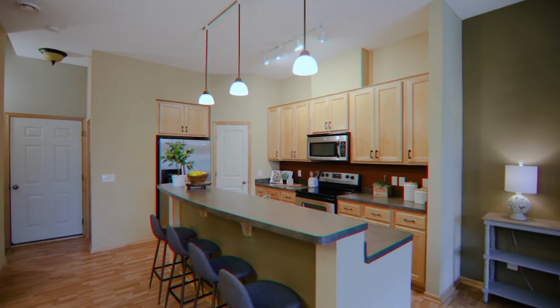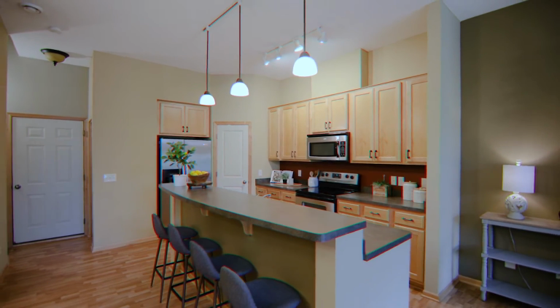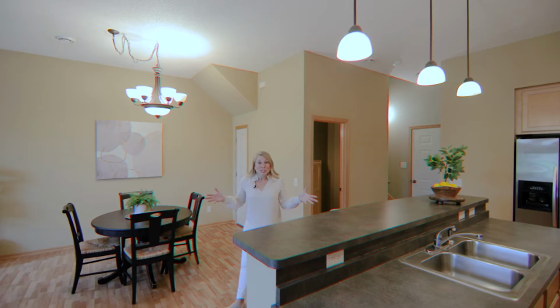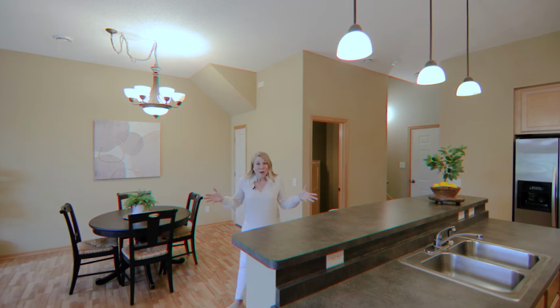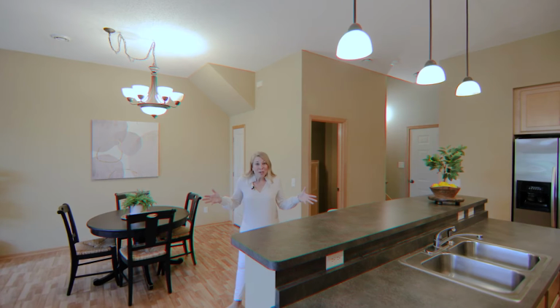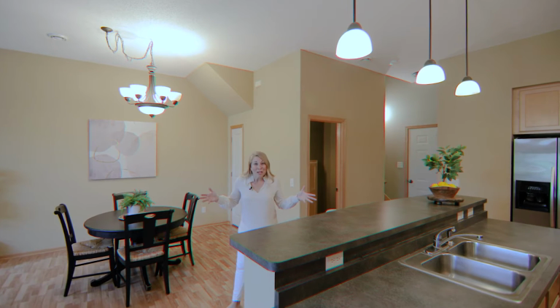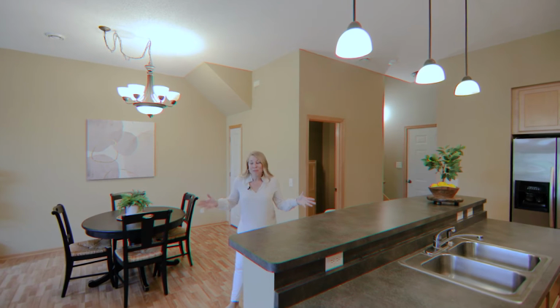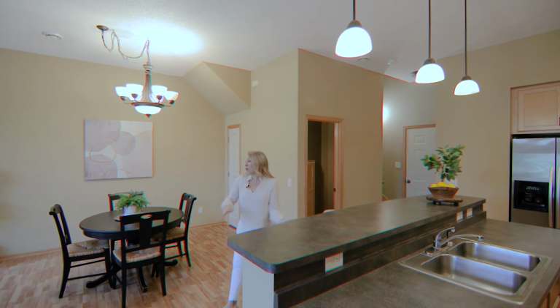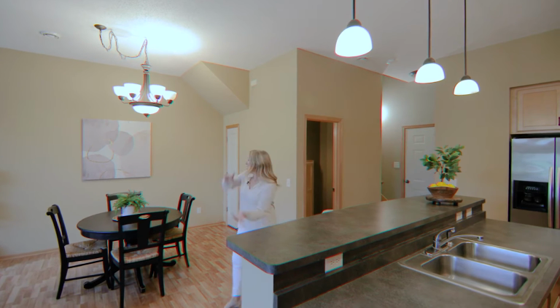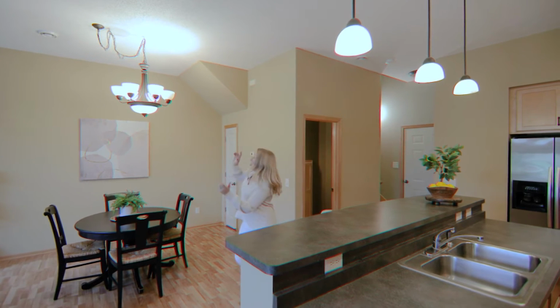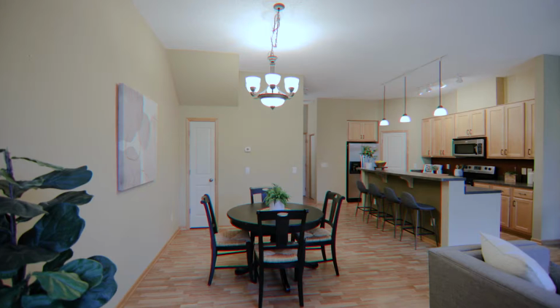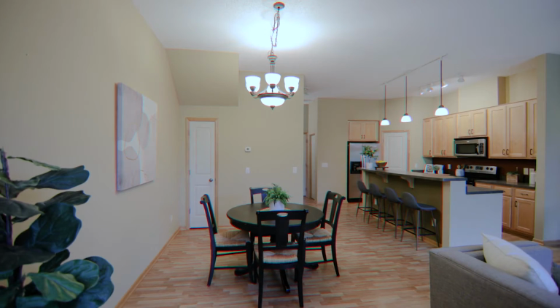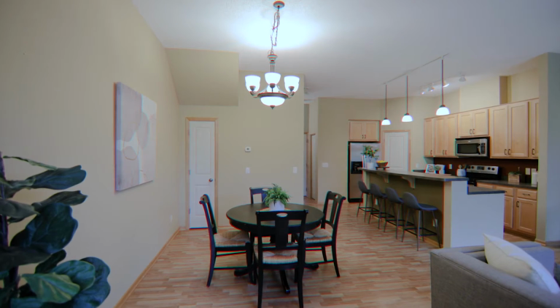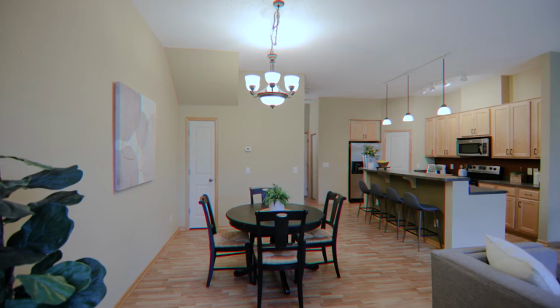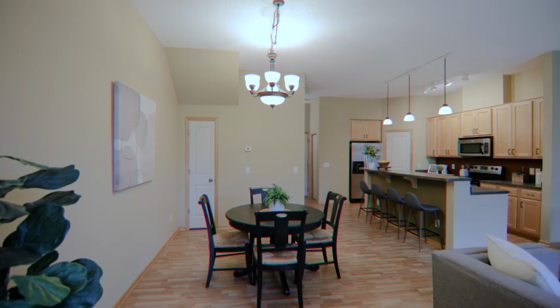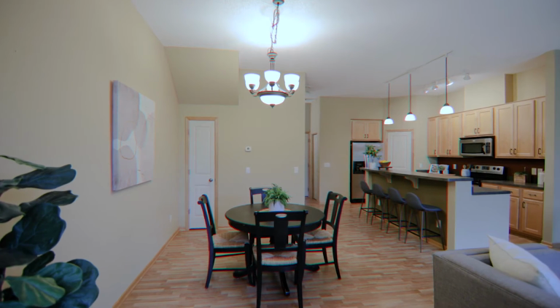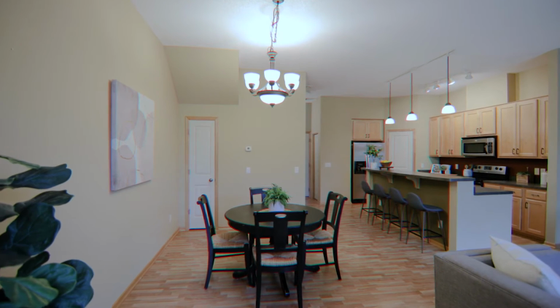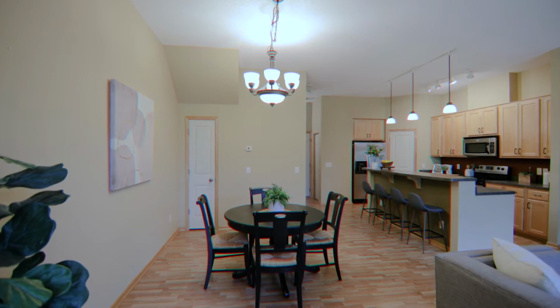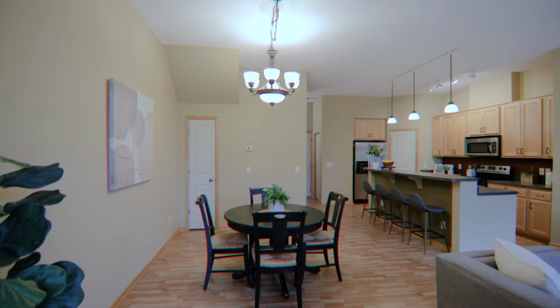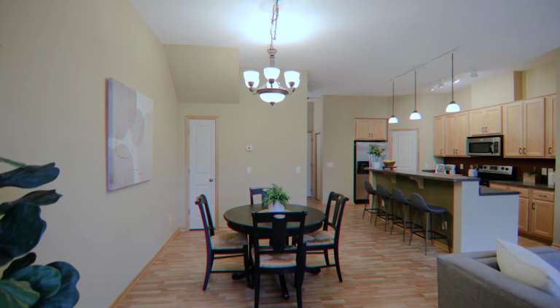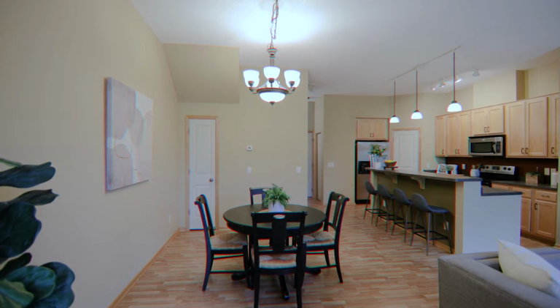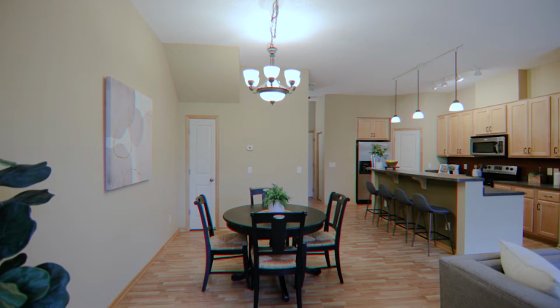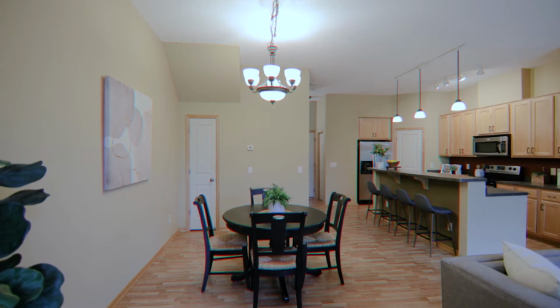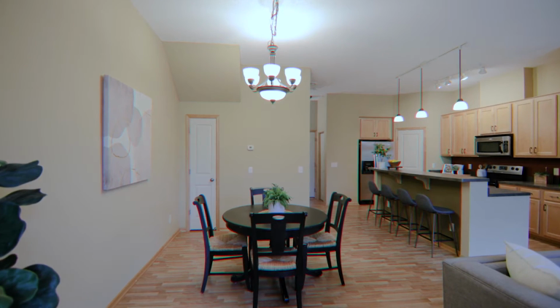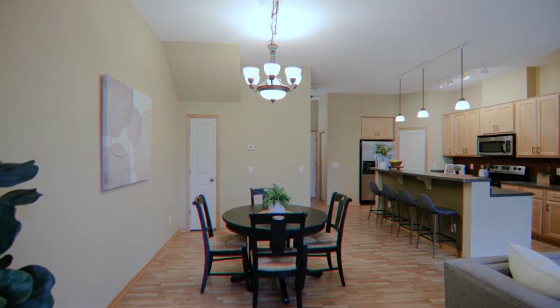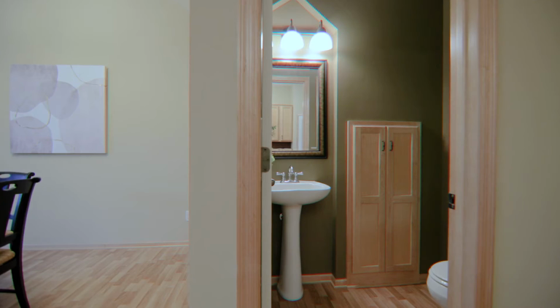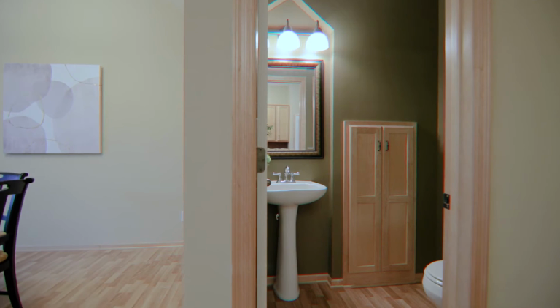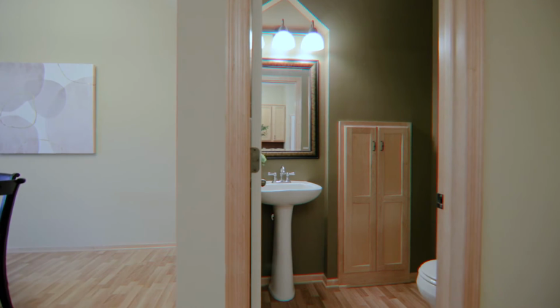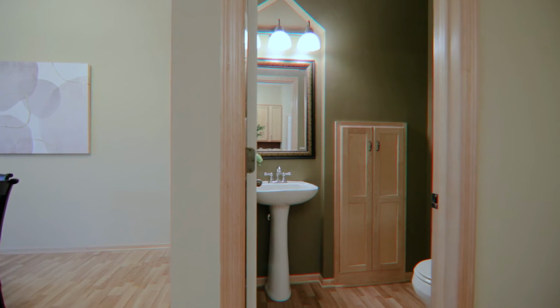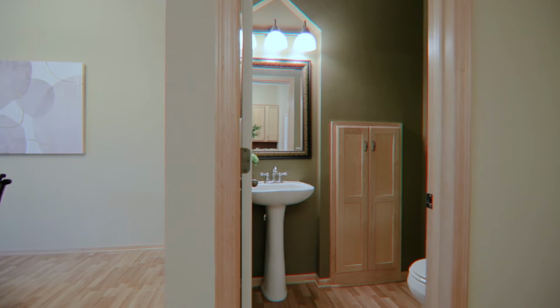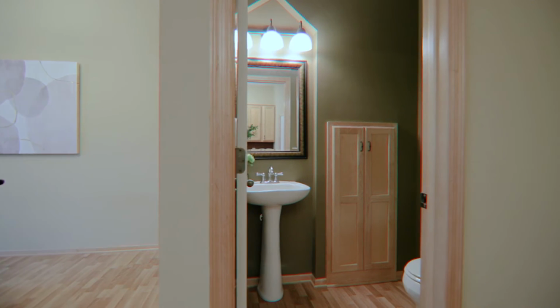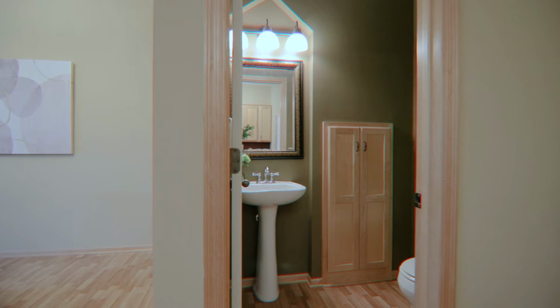Also on your main floor, your dining room. Heading upstairs, you'll also find a half bath.